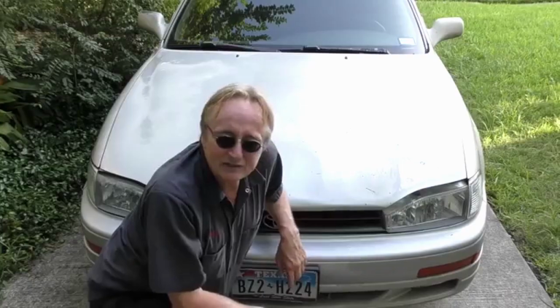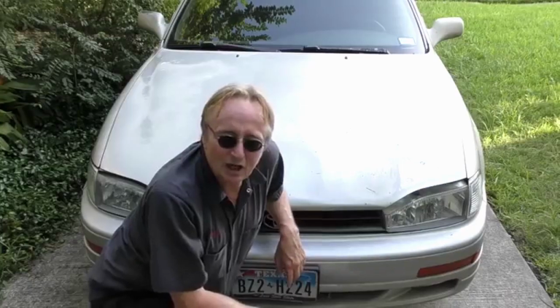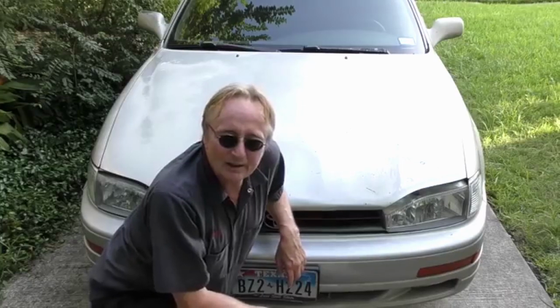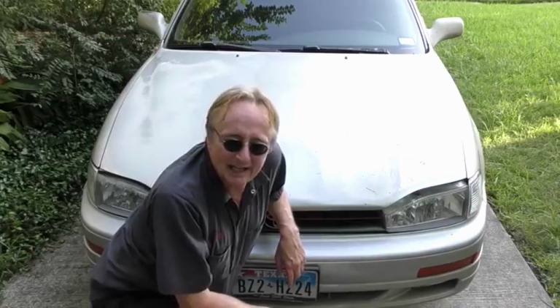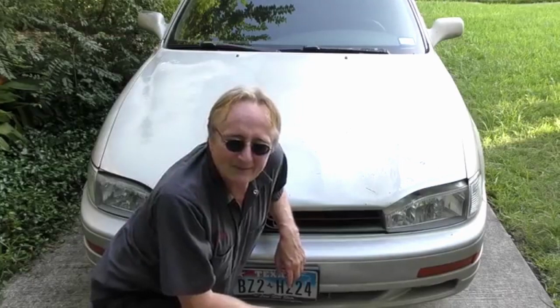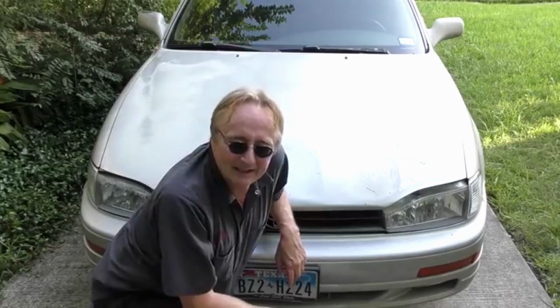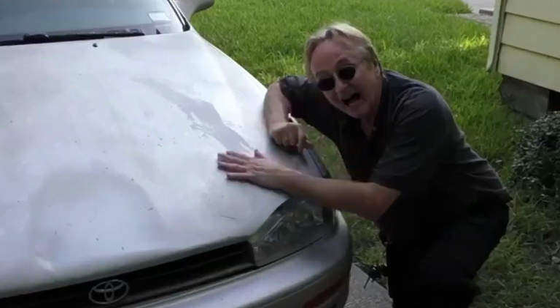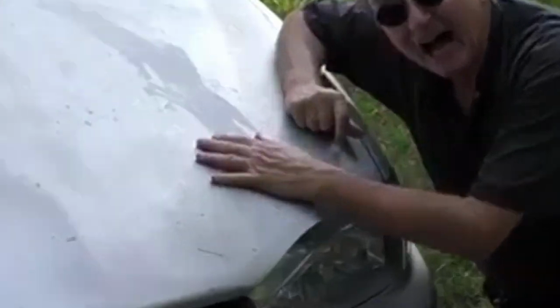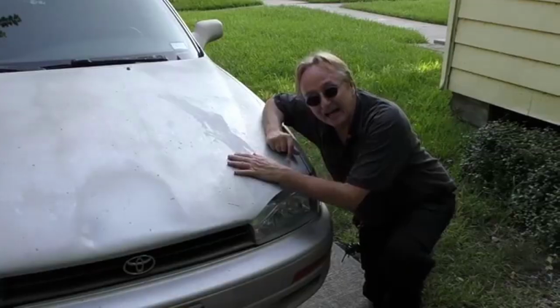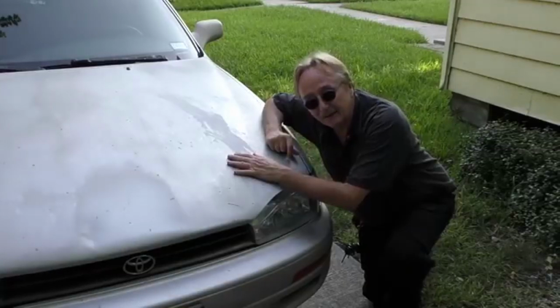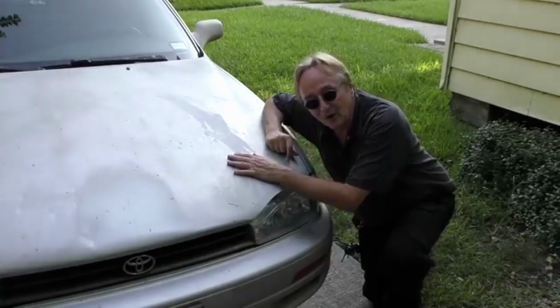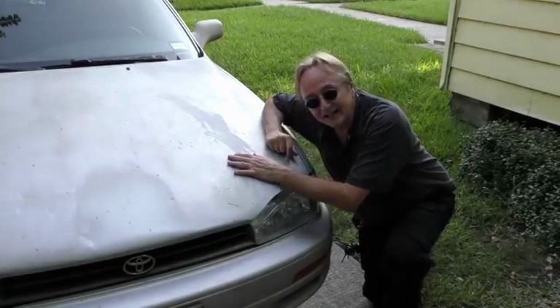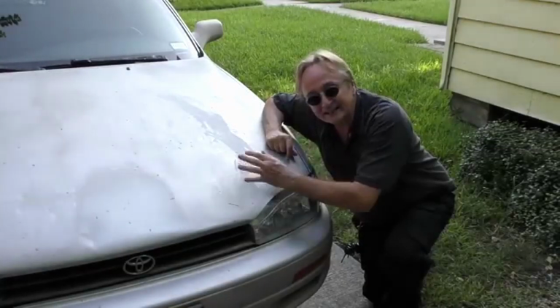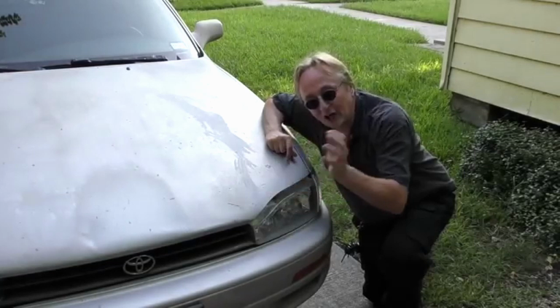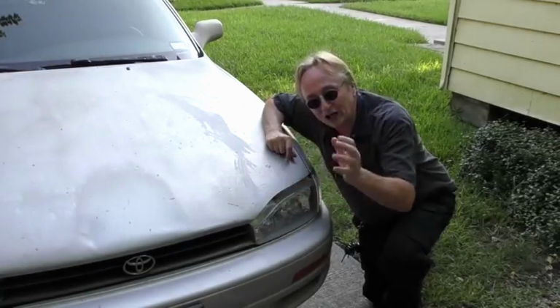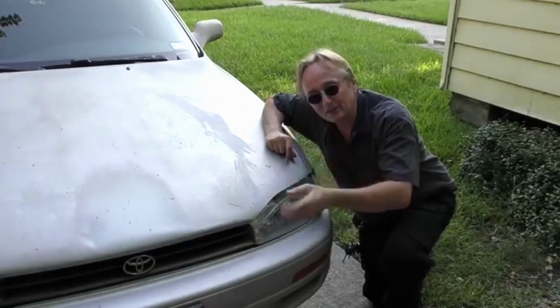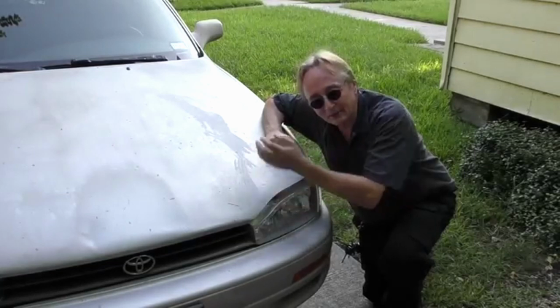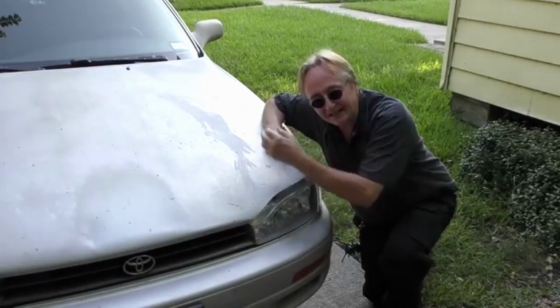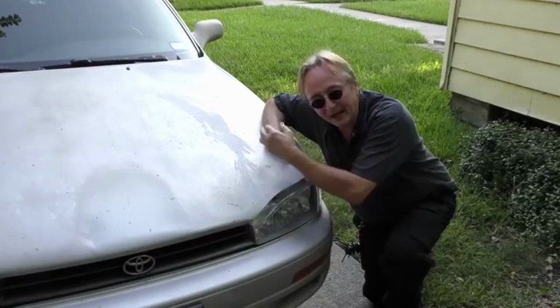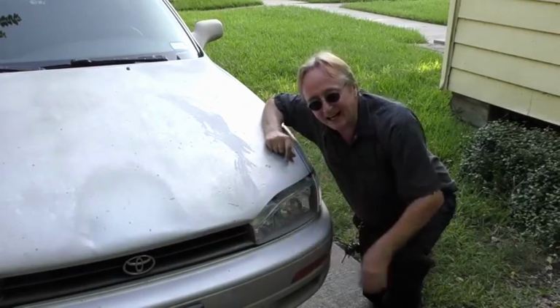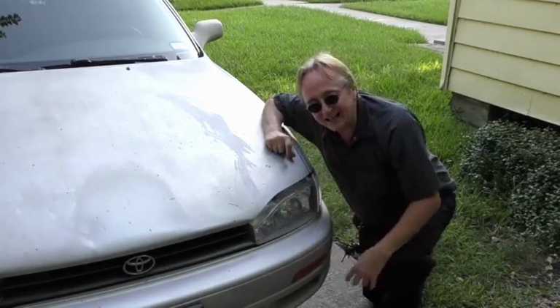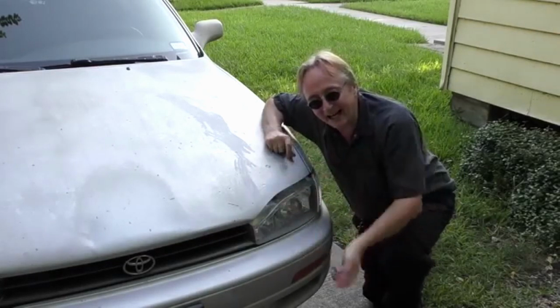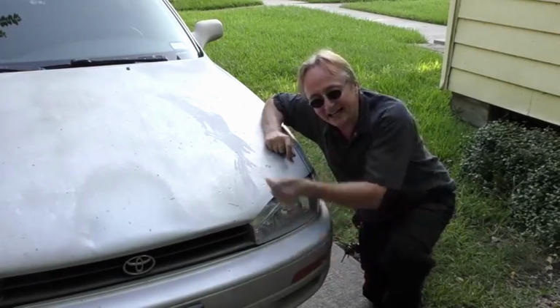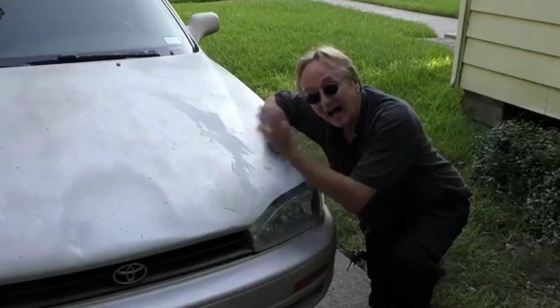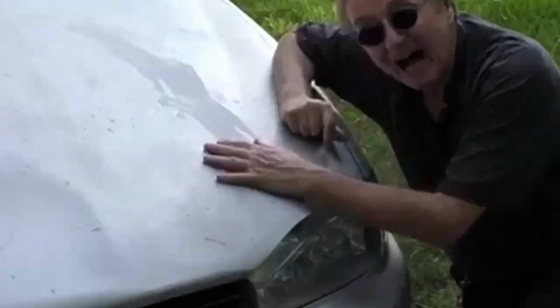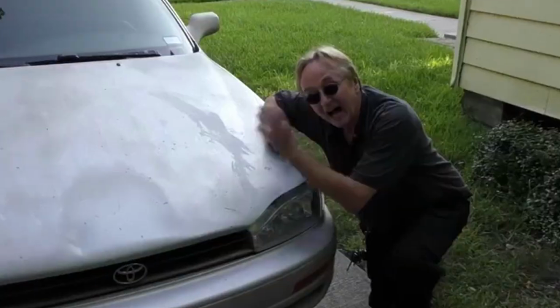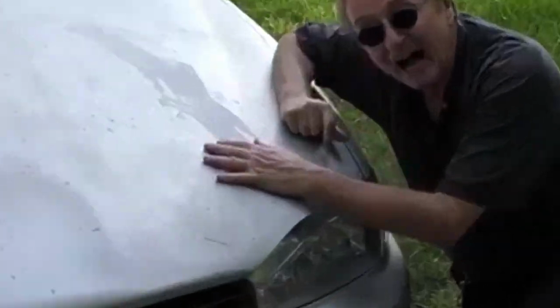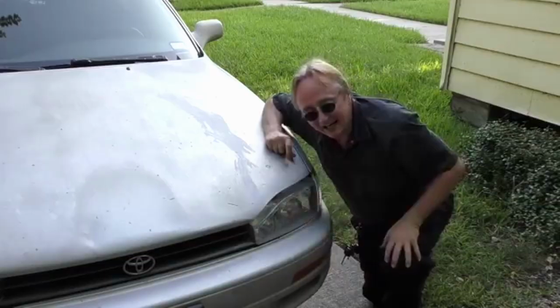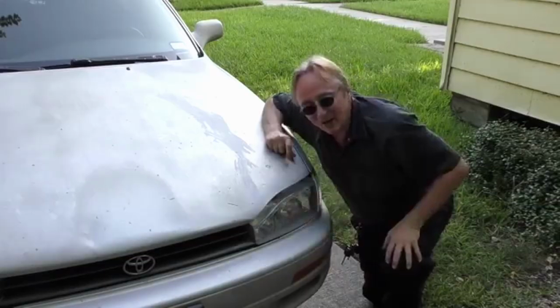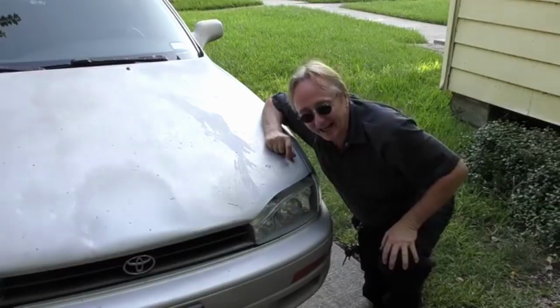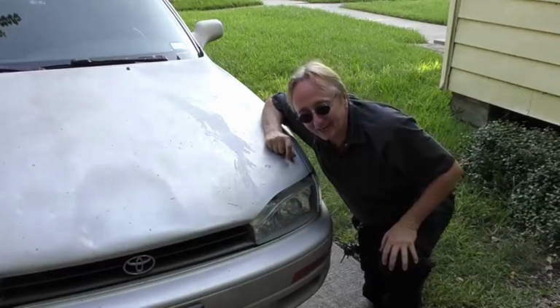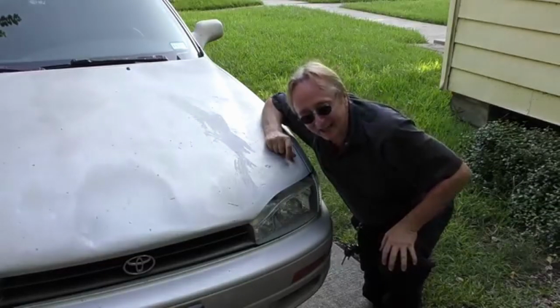These old Camrys — if you want to get the ultimate reliable used car, an old Camry could be the perfect car for you.